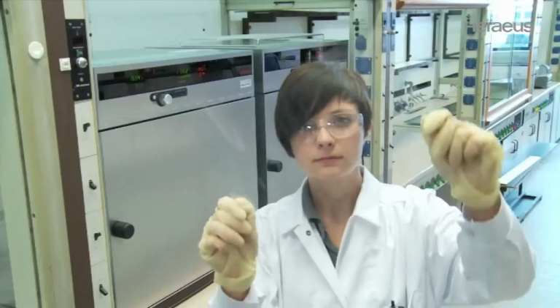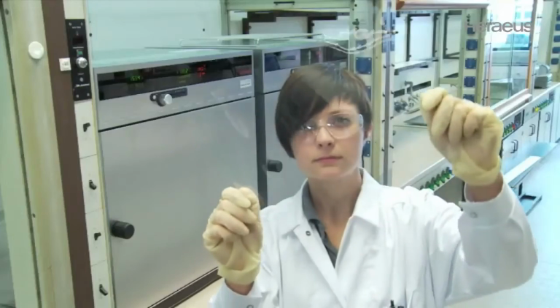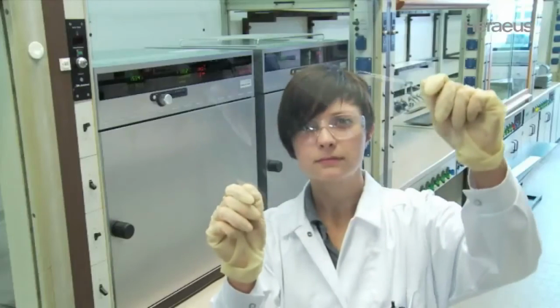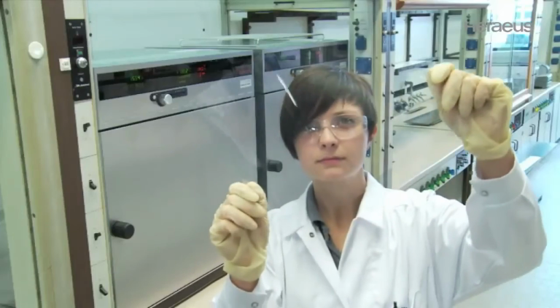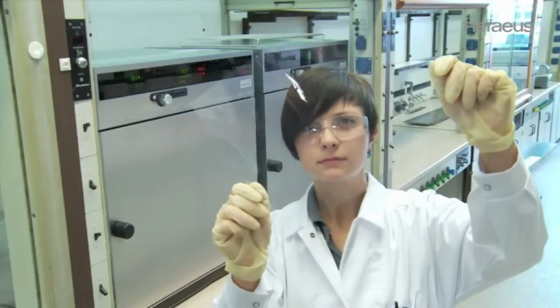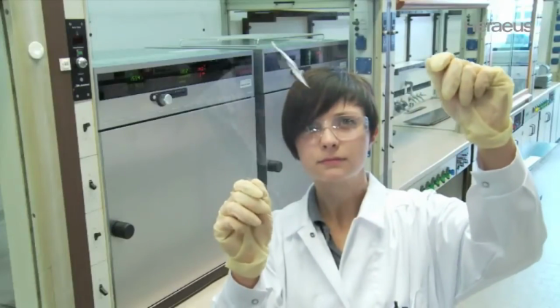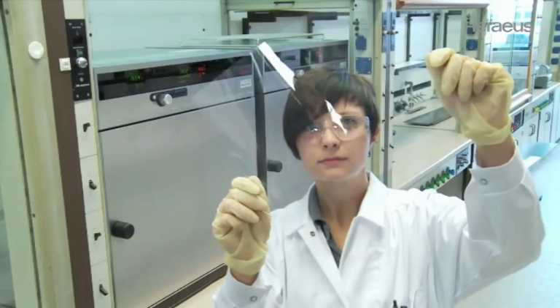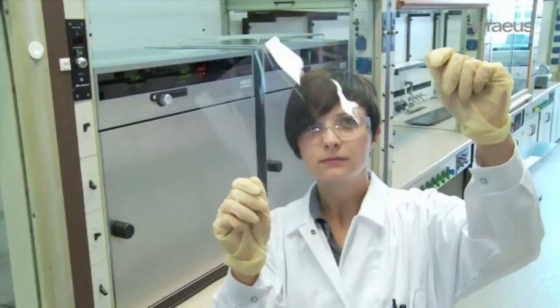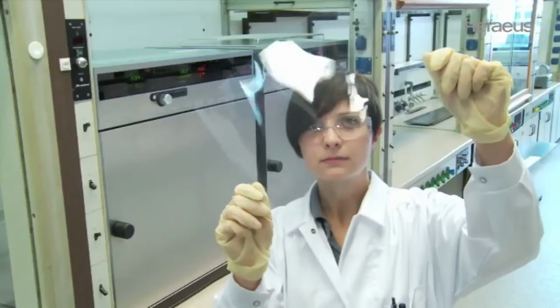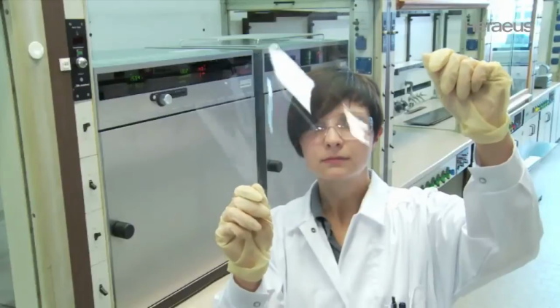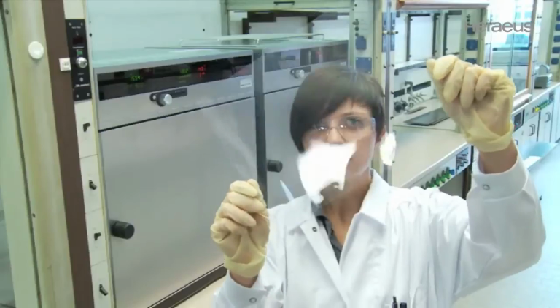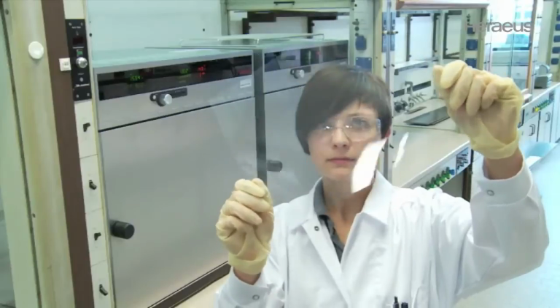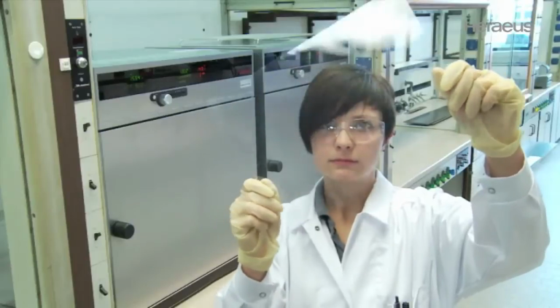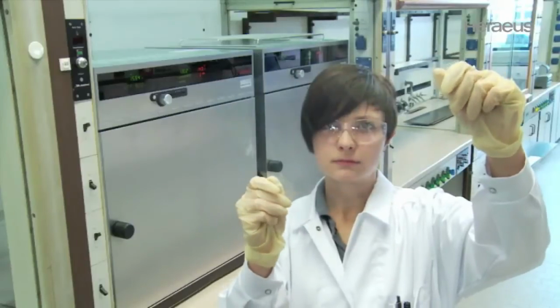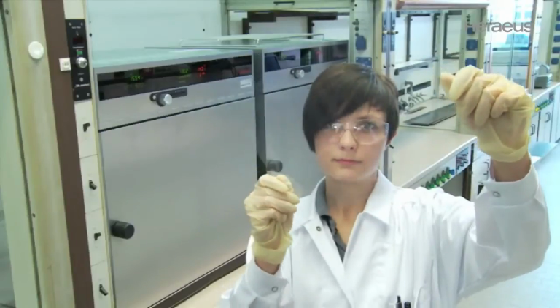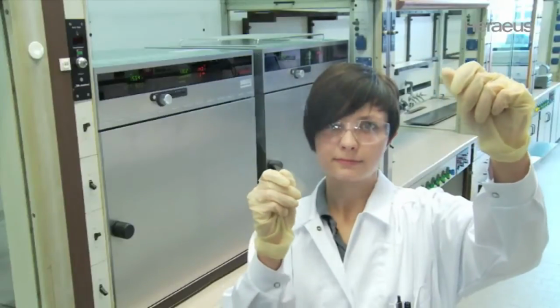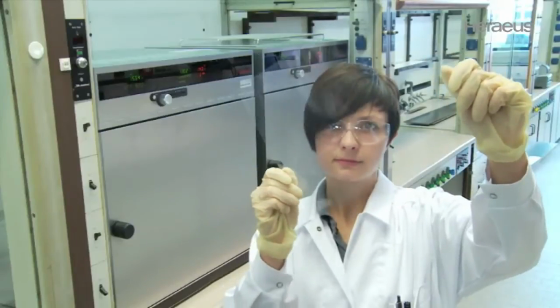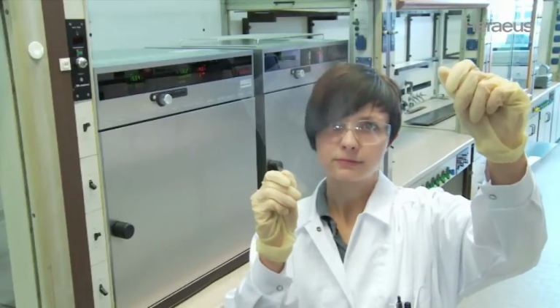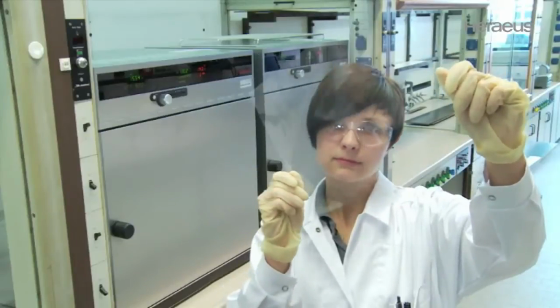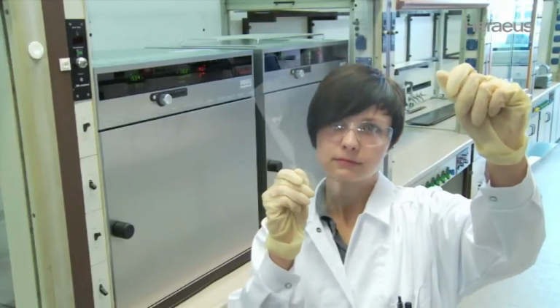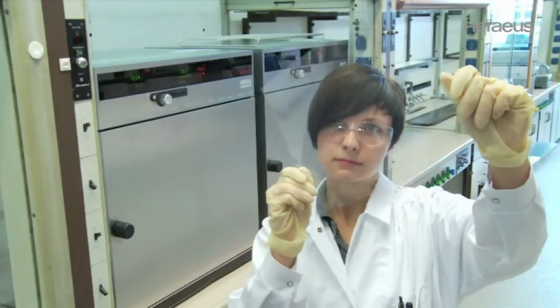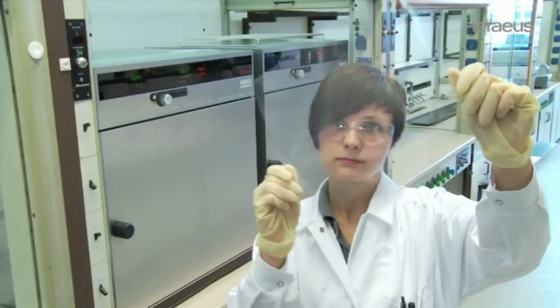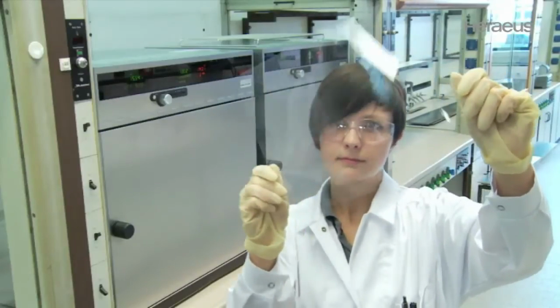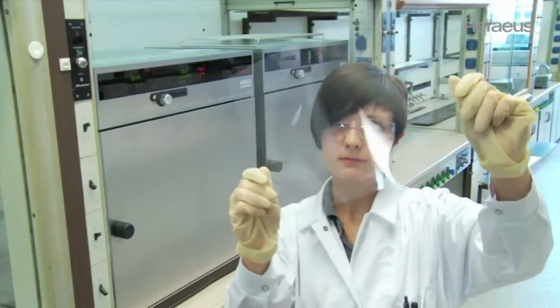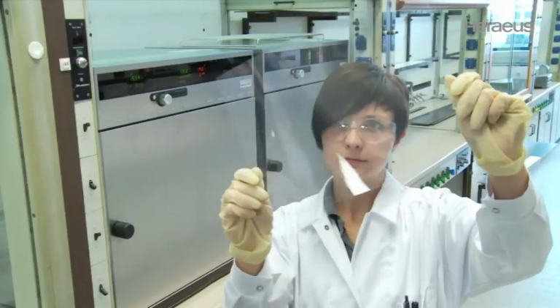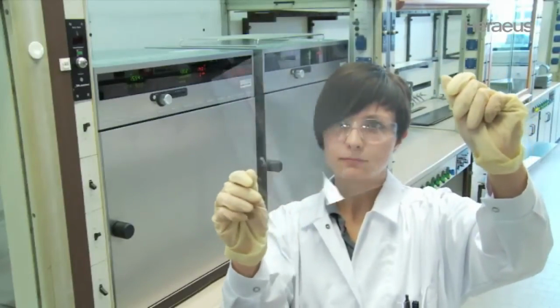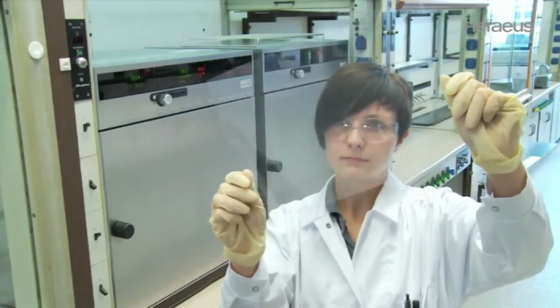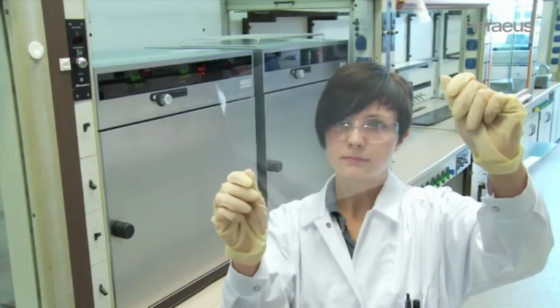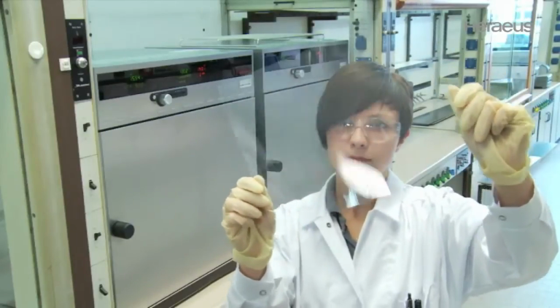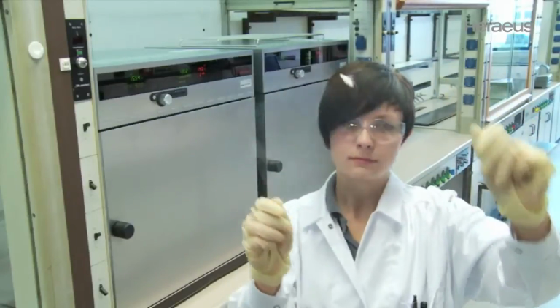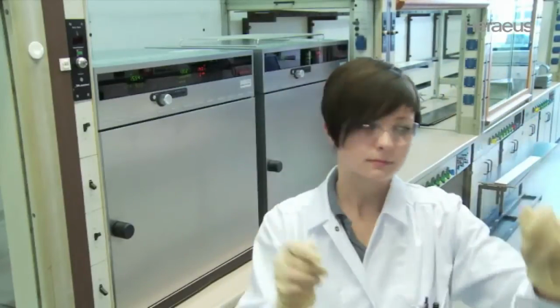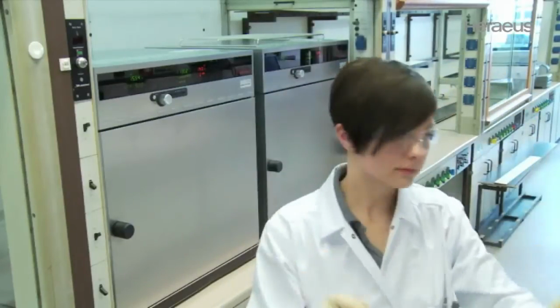An optical inspection is performed to check the transparency and to detect any printing errors.